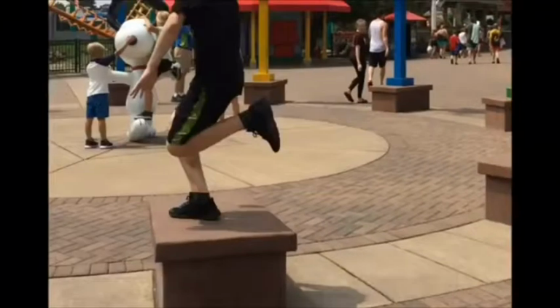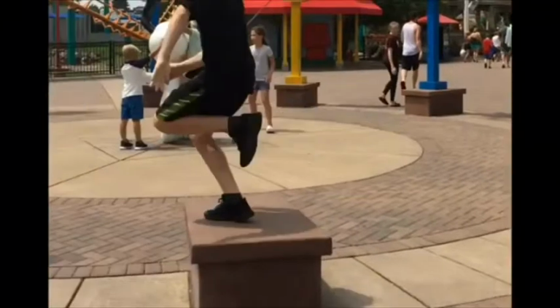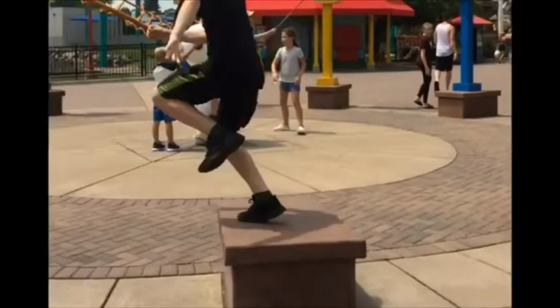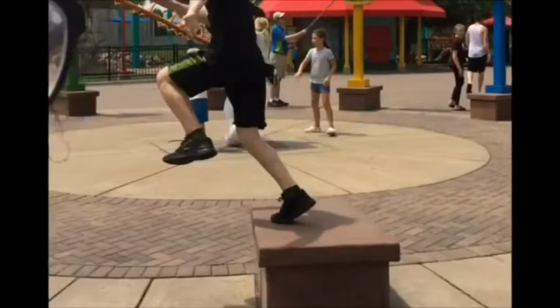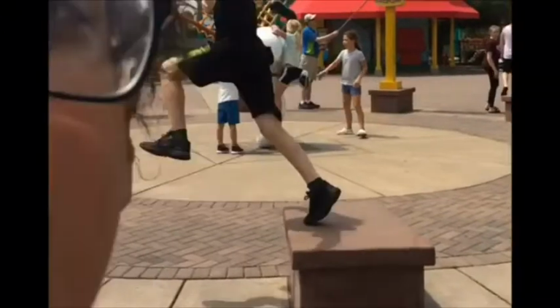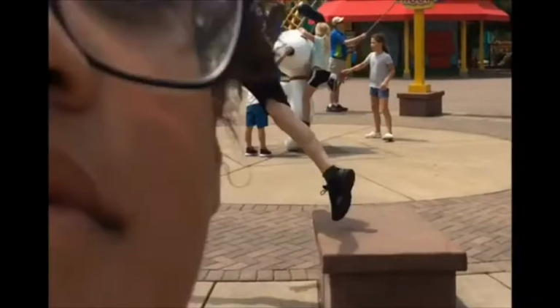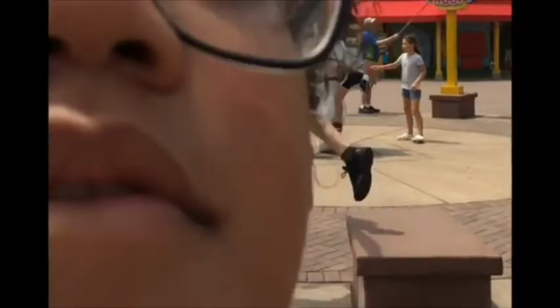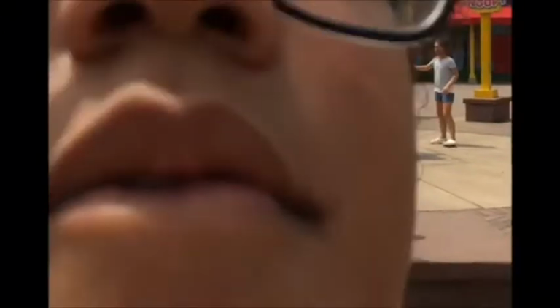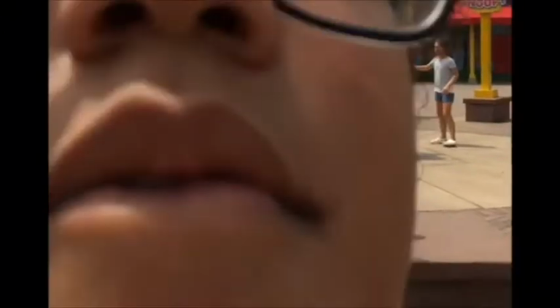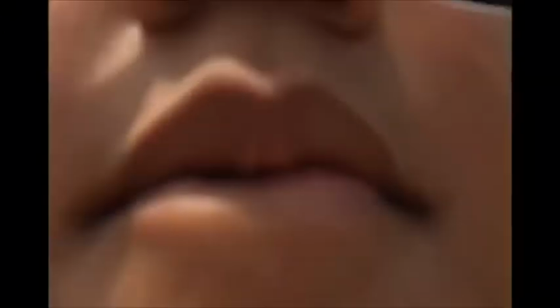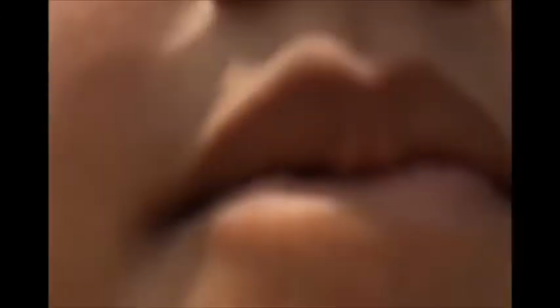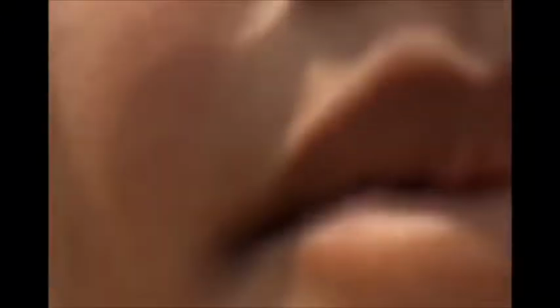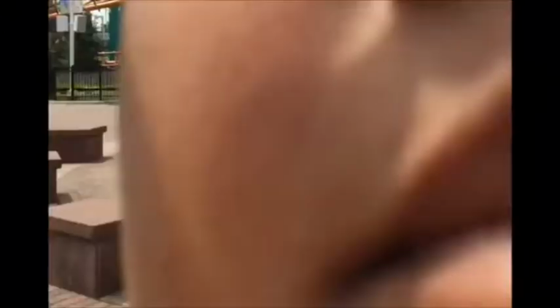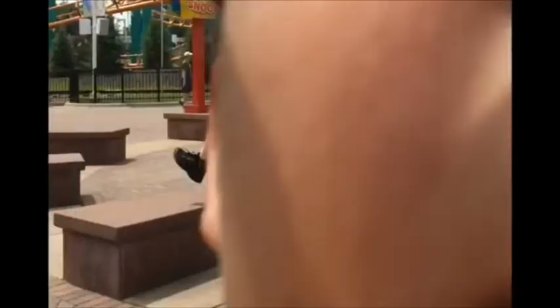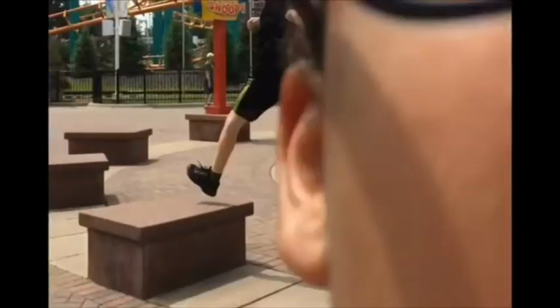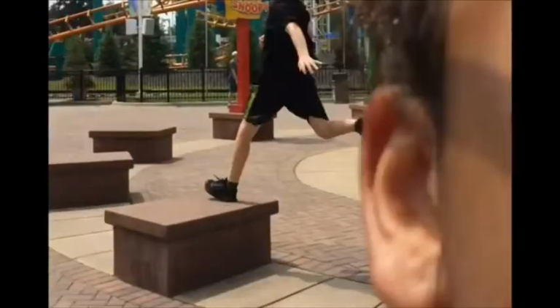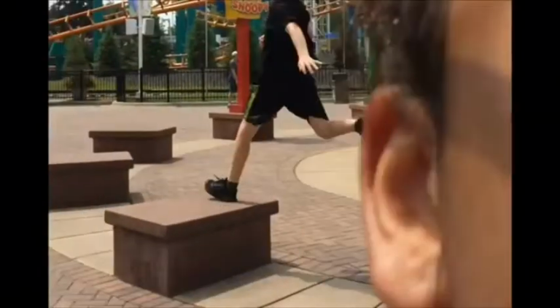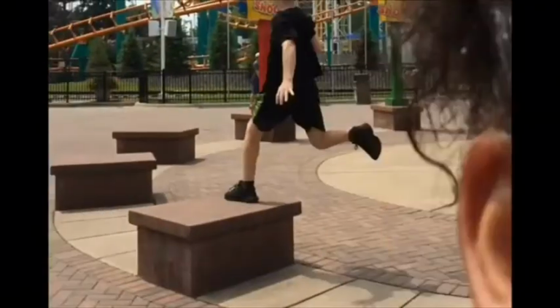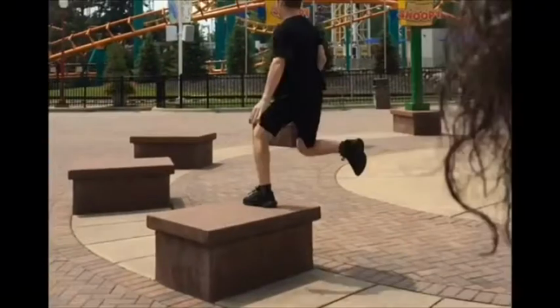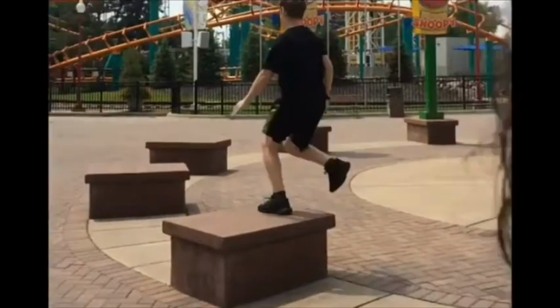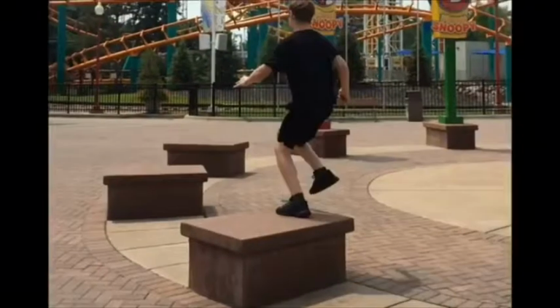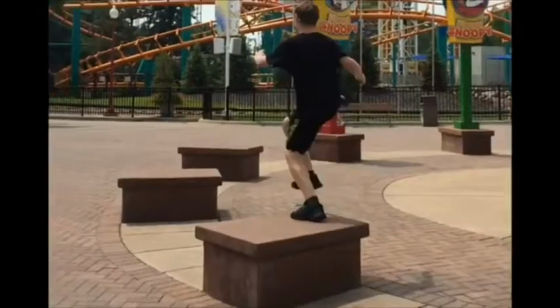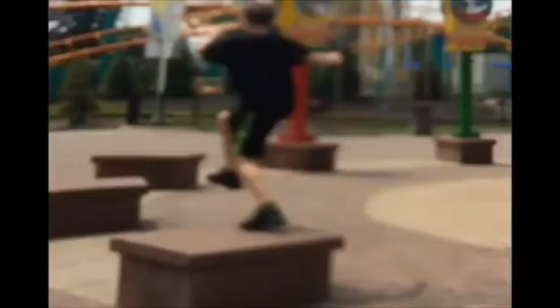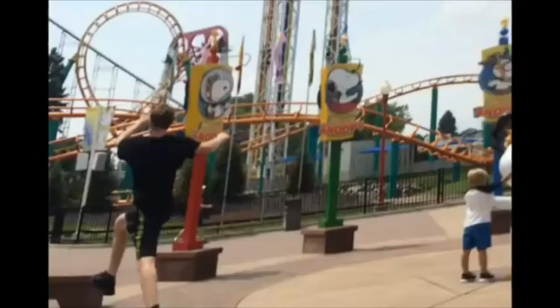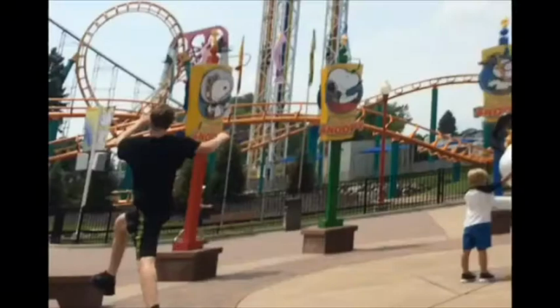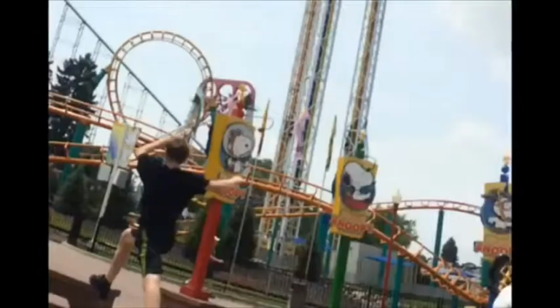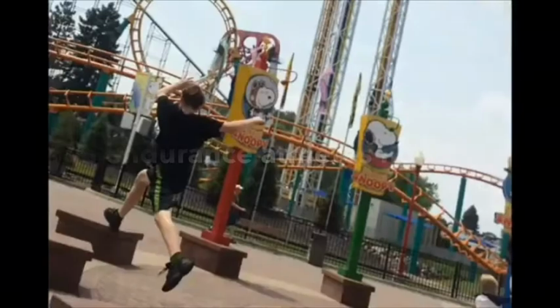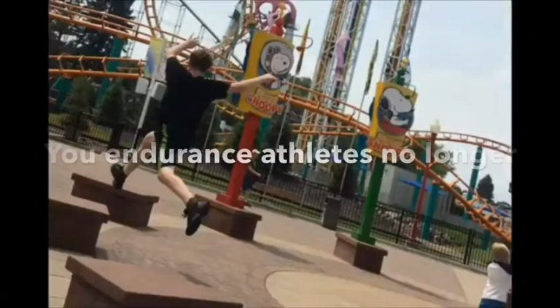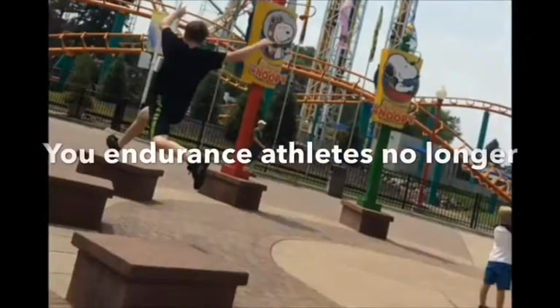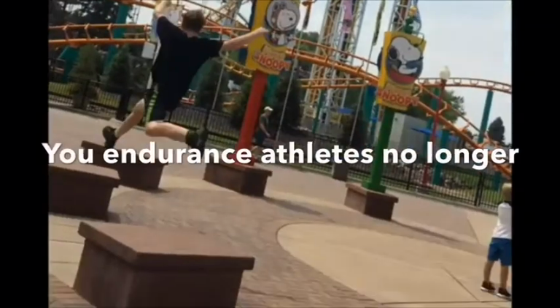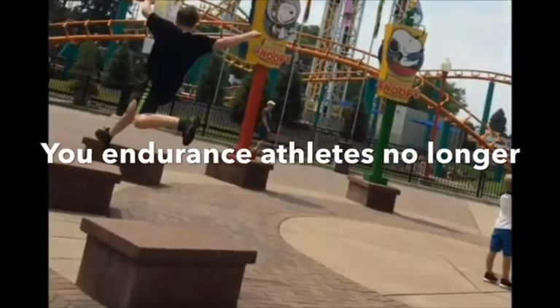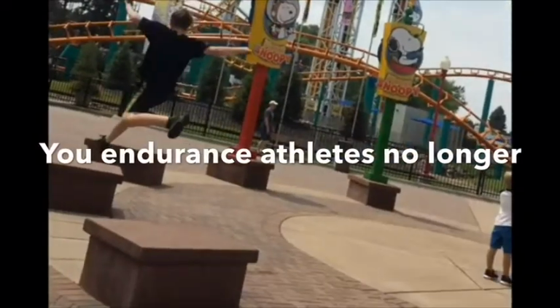You can also do an isometric thirty-second to two-minute squat between intervals of a cycling session.